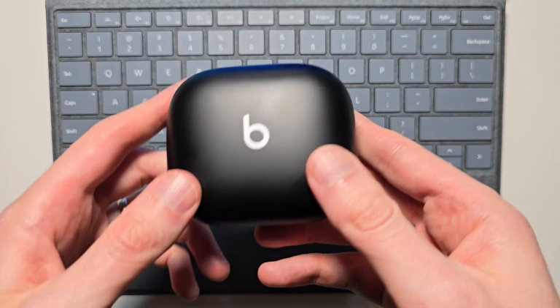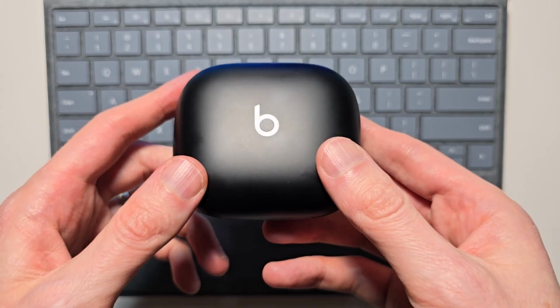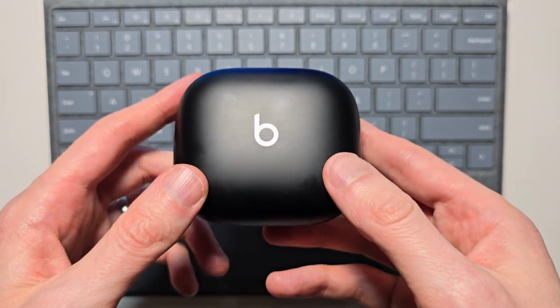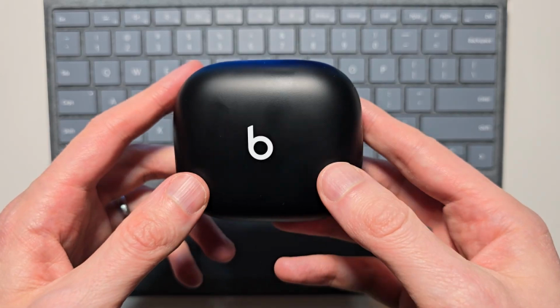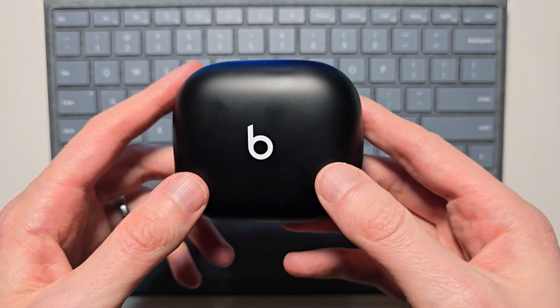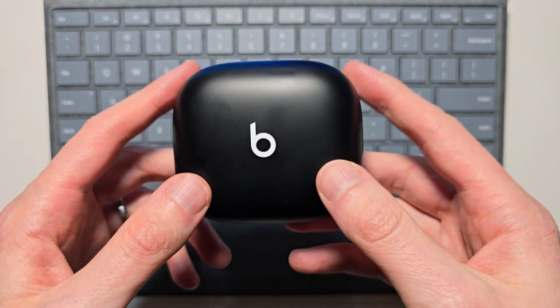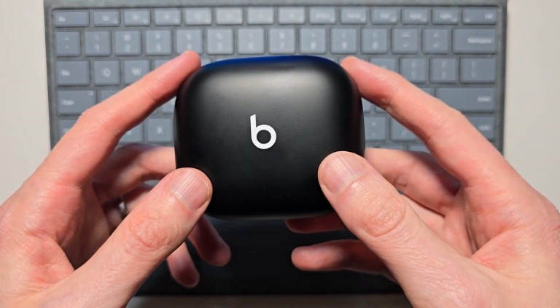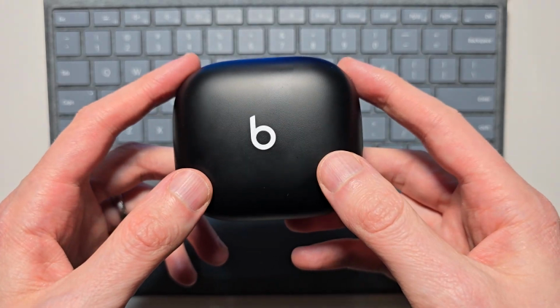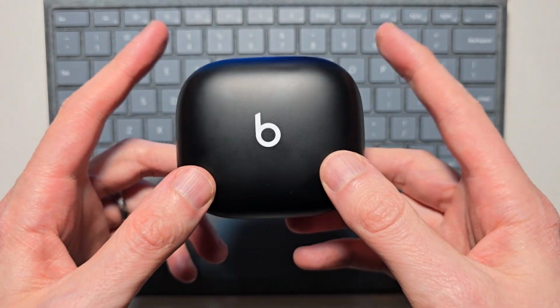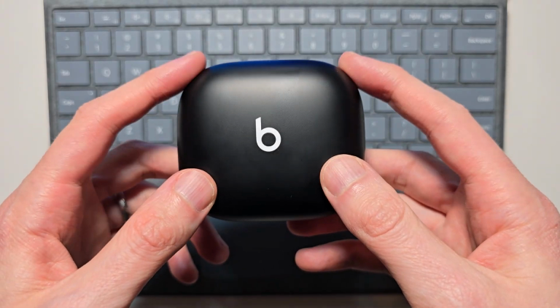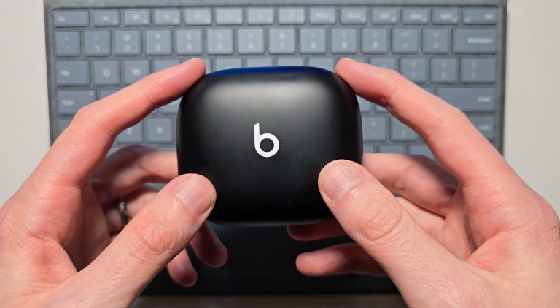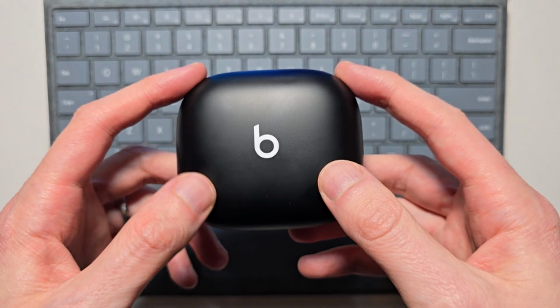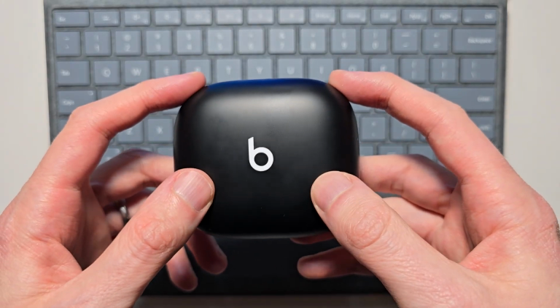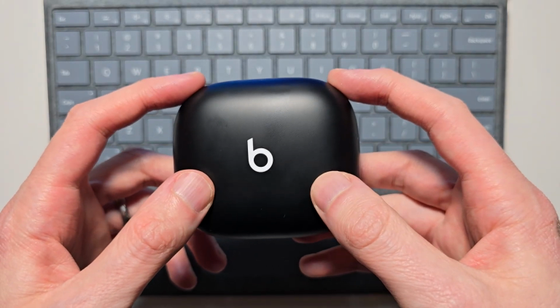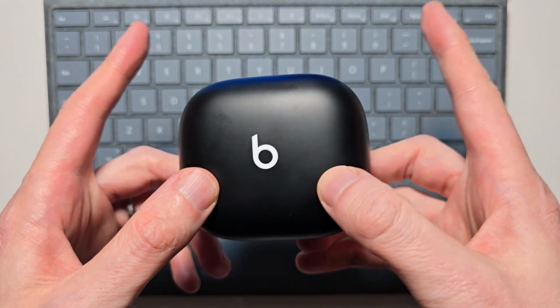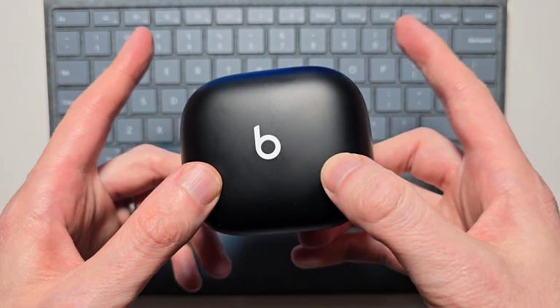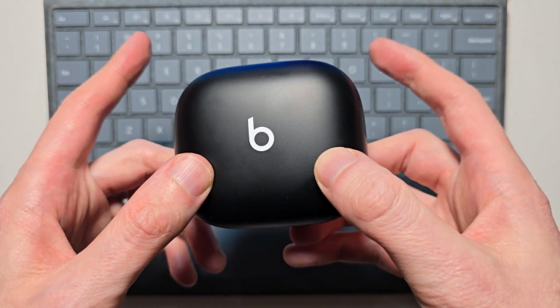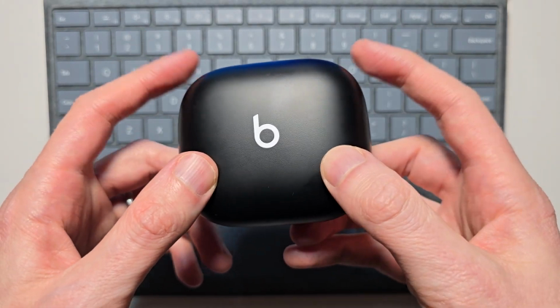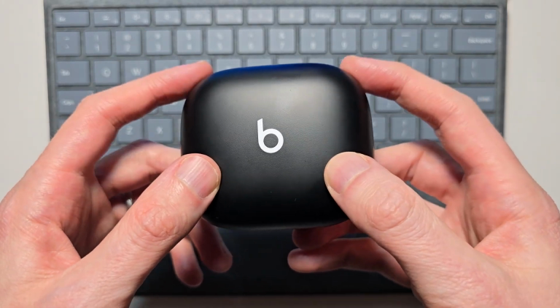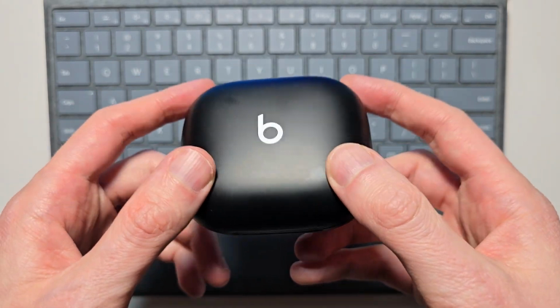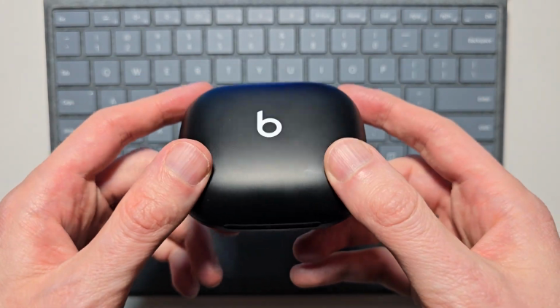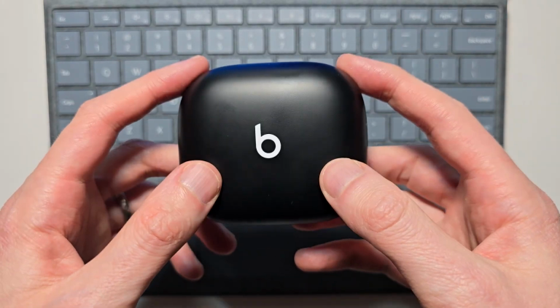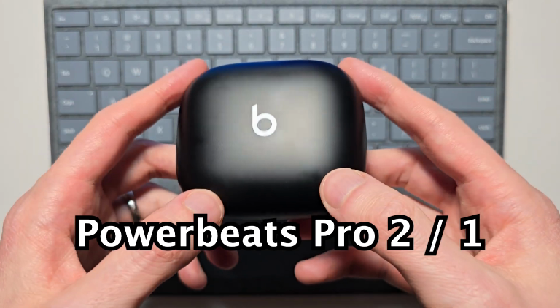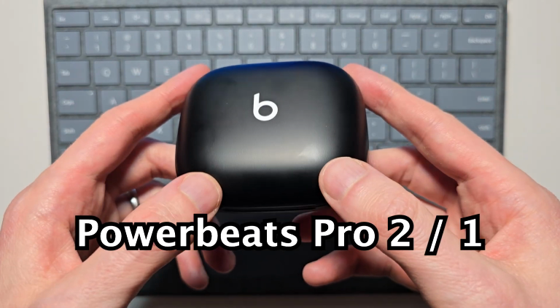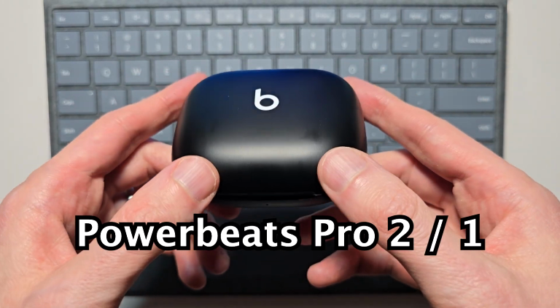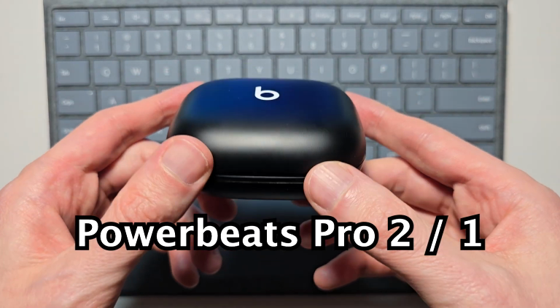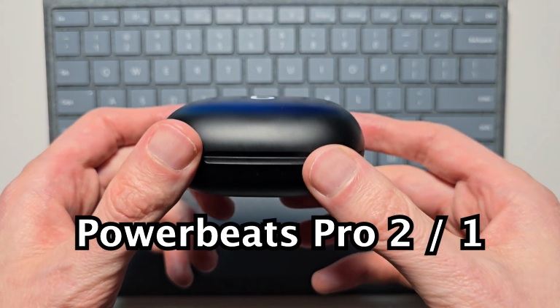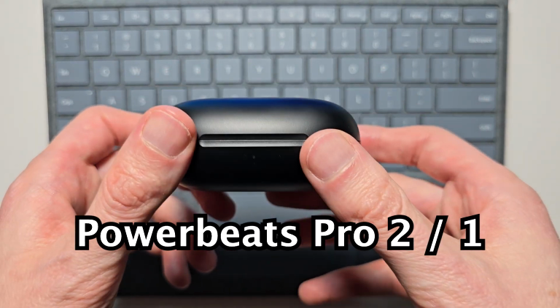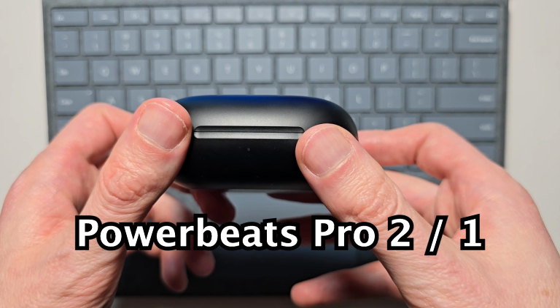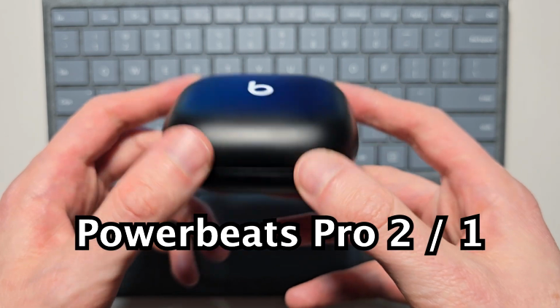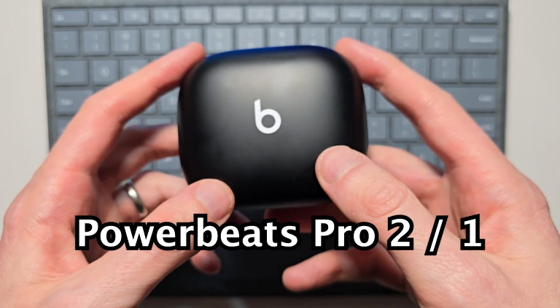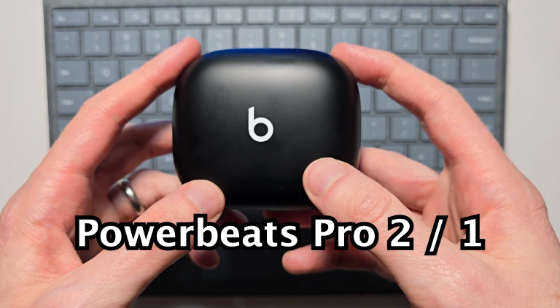Alright guys, I'm going to connect the Powerbeats to a Windows PC. This also works for other earbuds too.